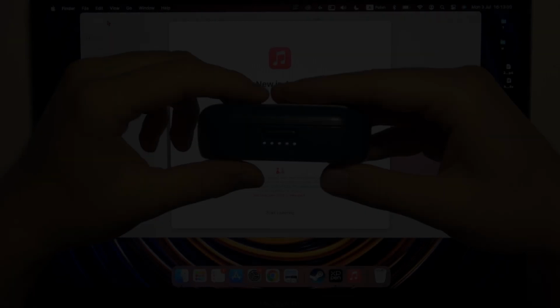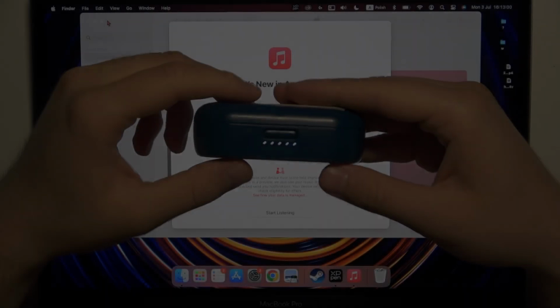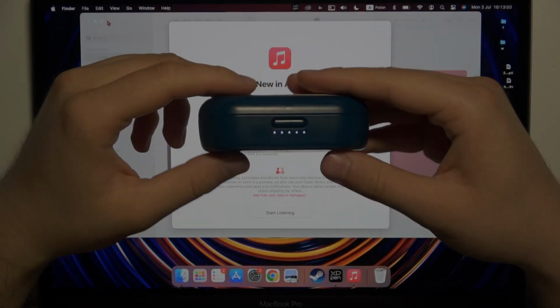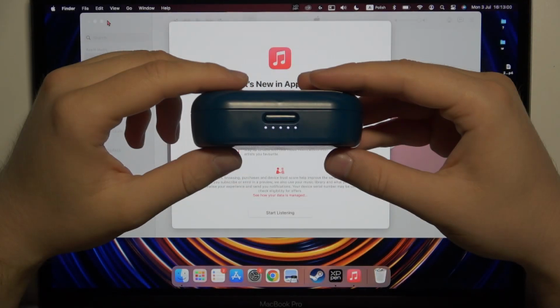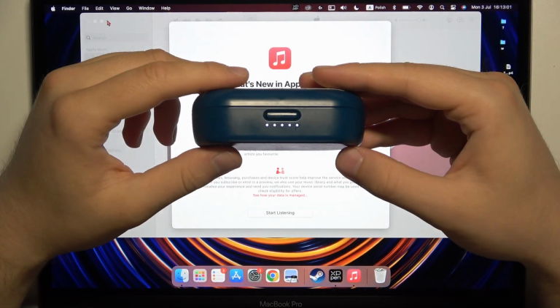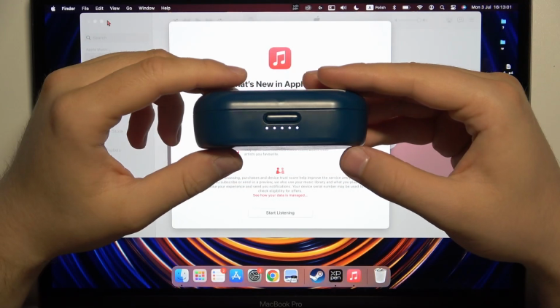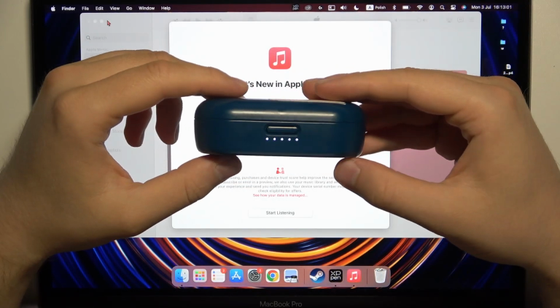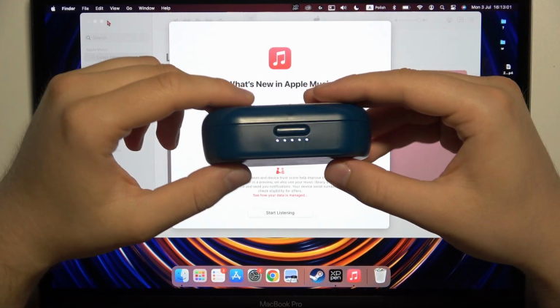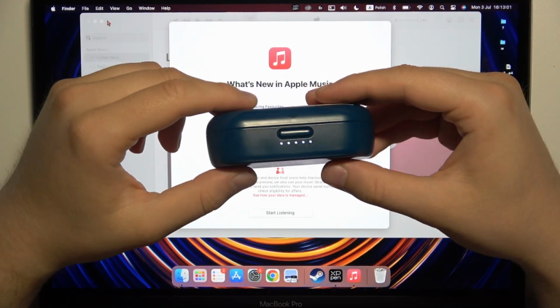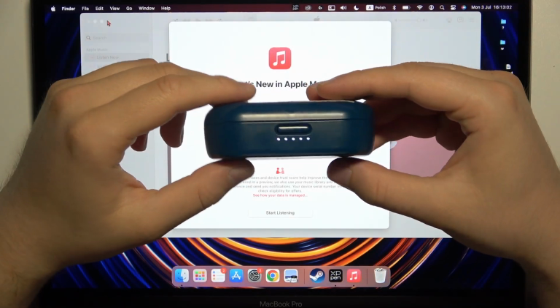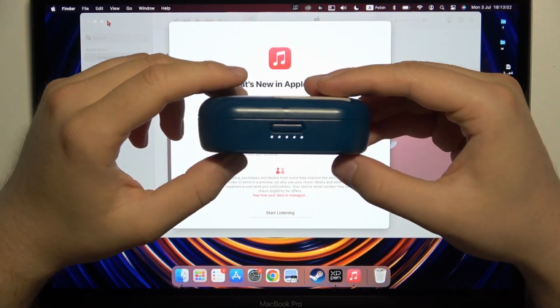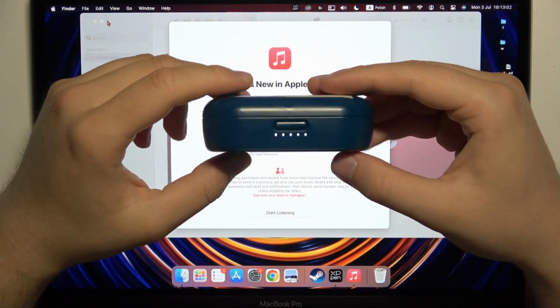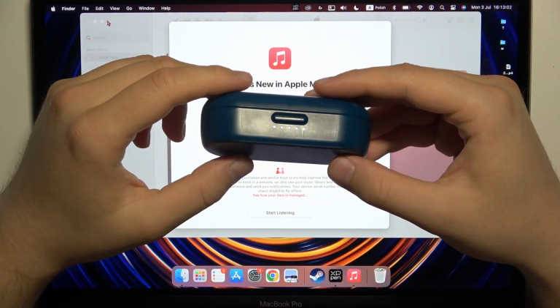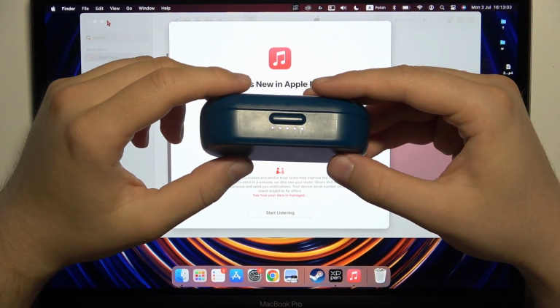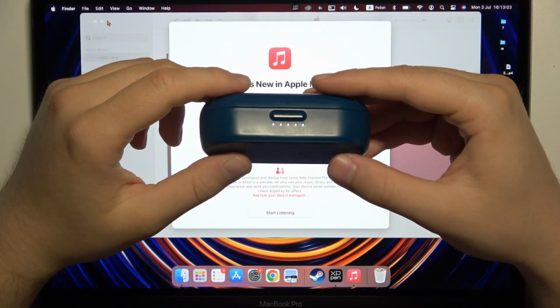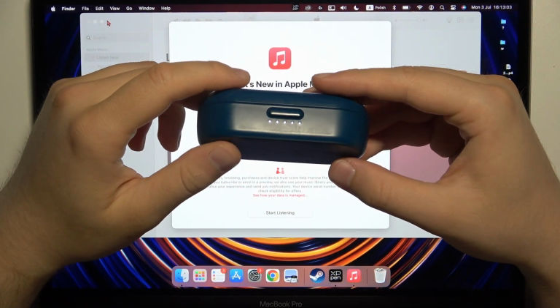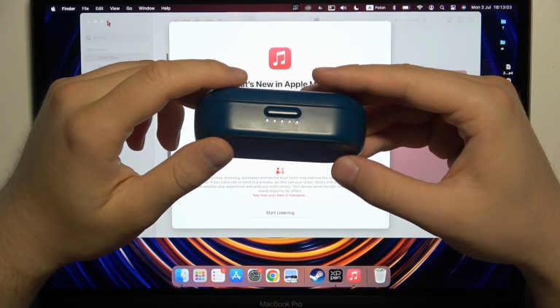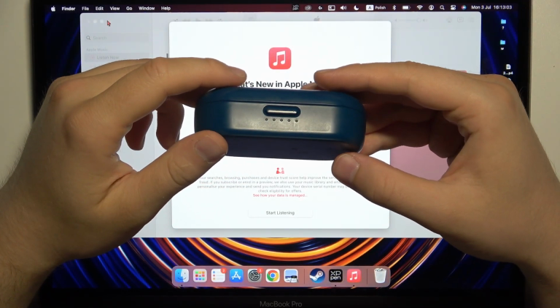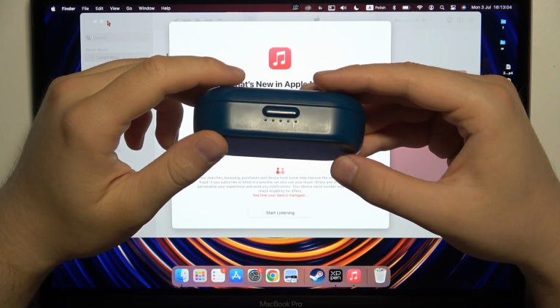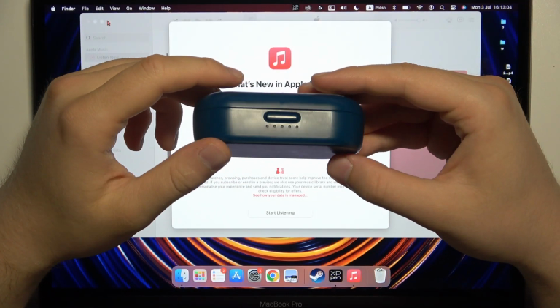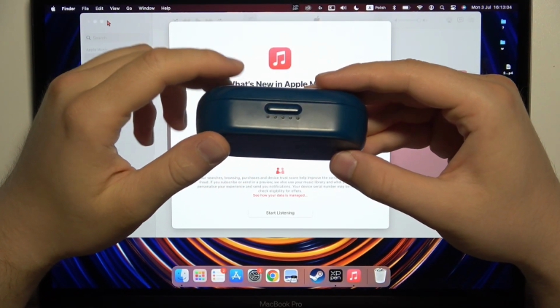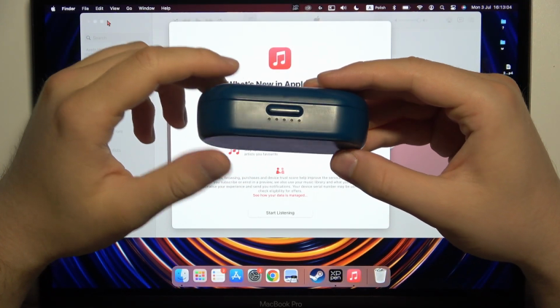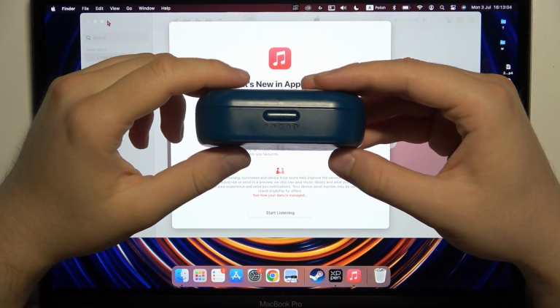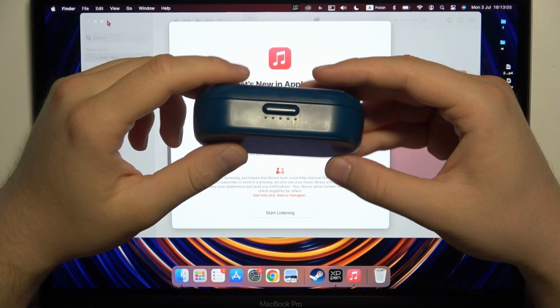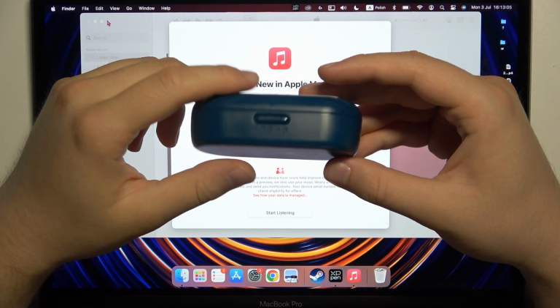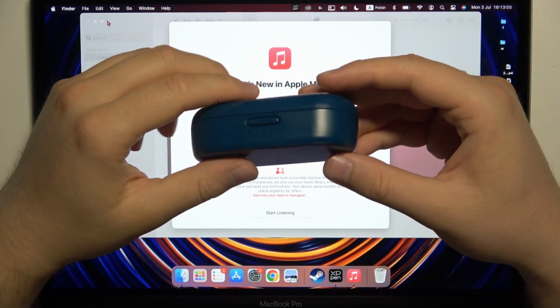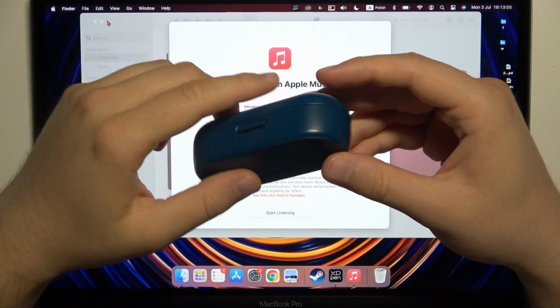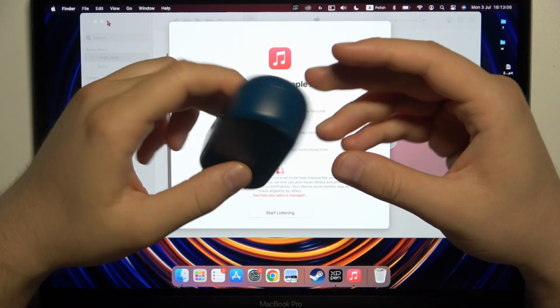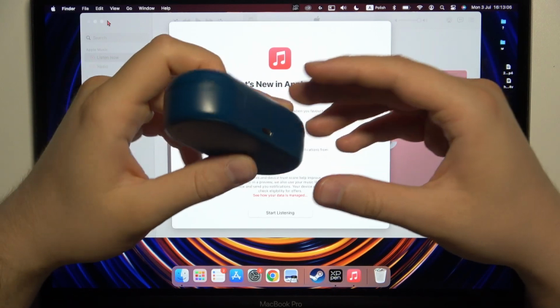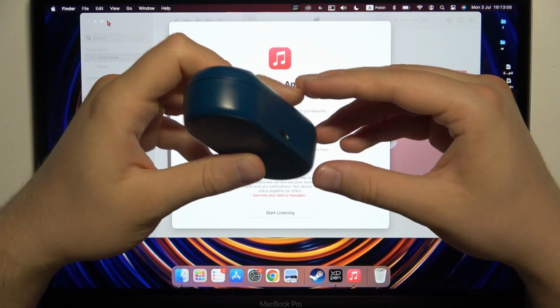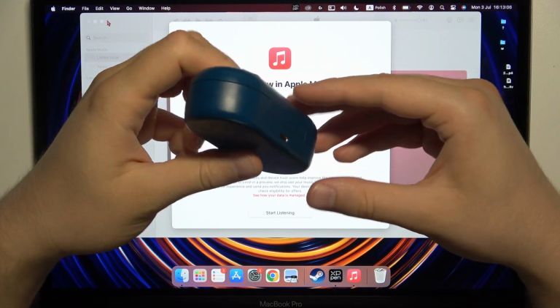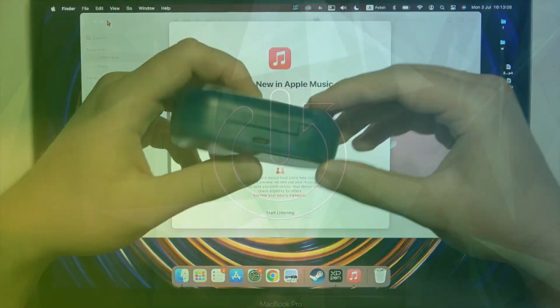Hello, in this video I'm going to show you how you can pair your Bose Sport Earbuds with any Apple MacBook.